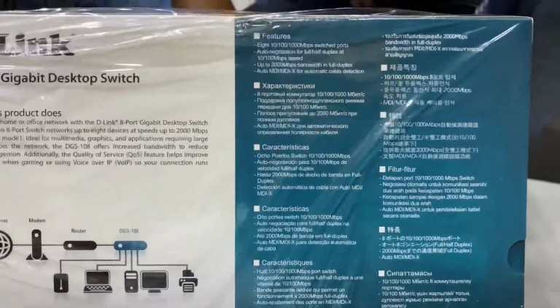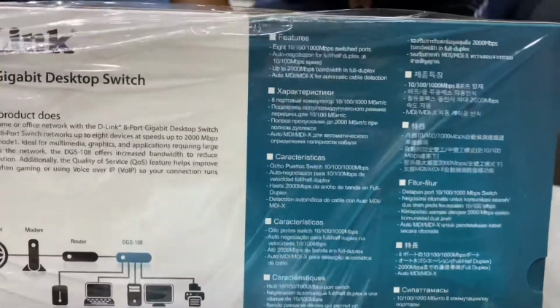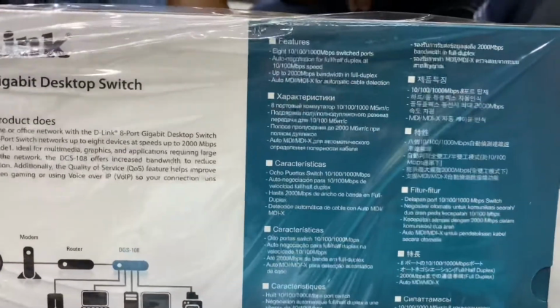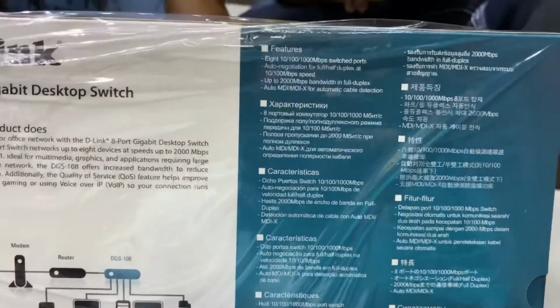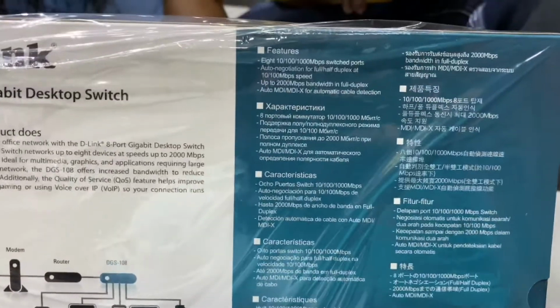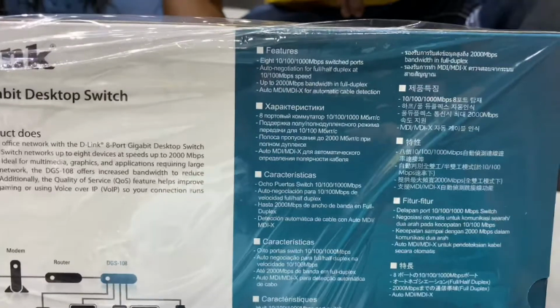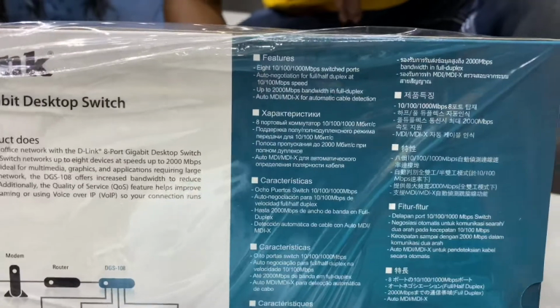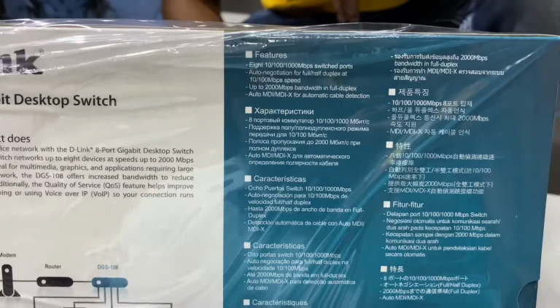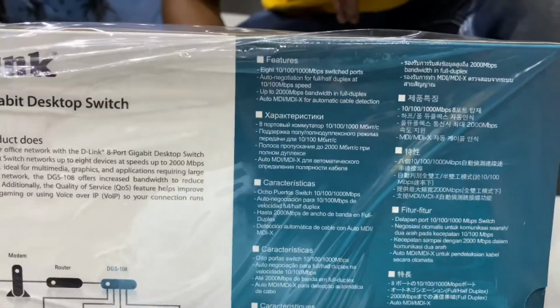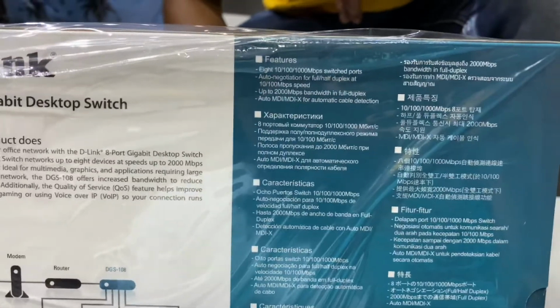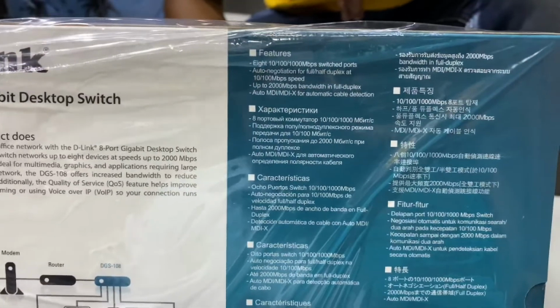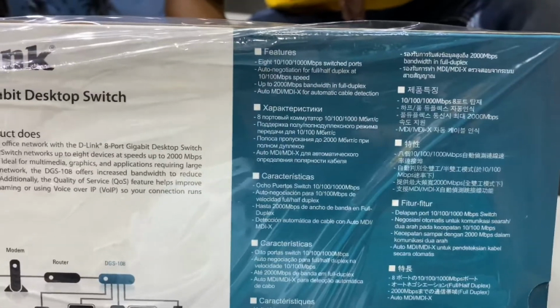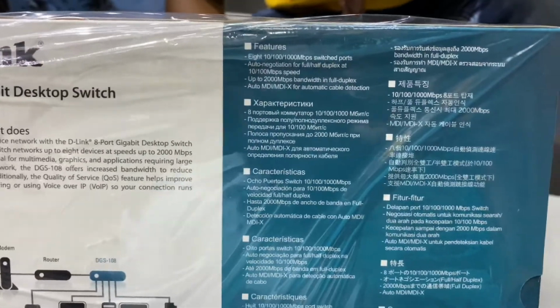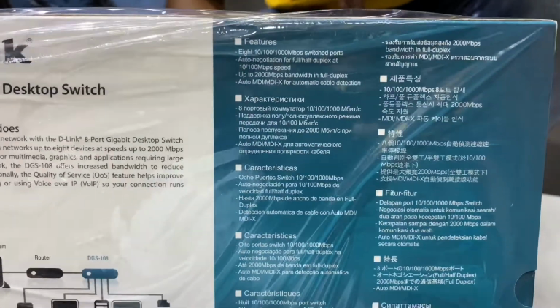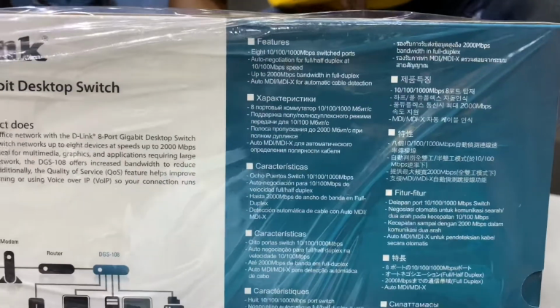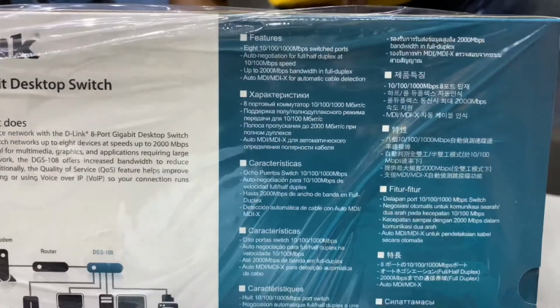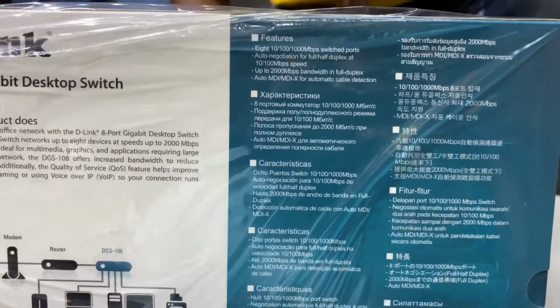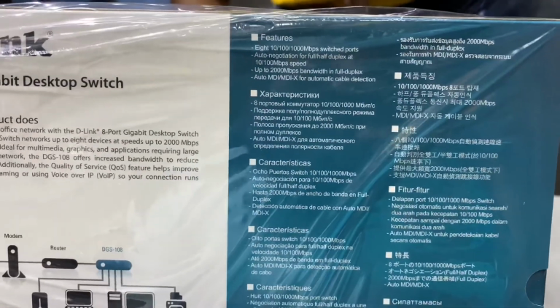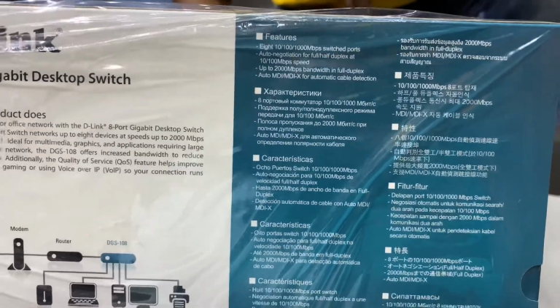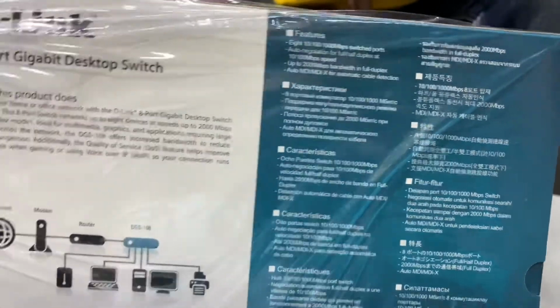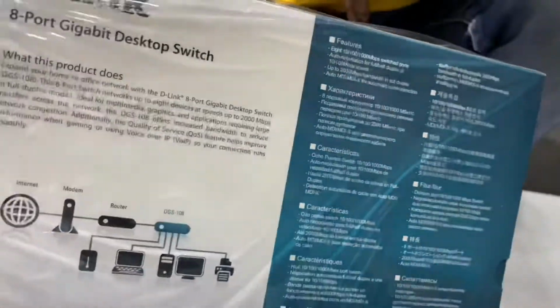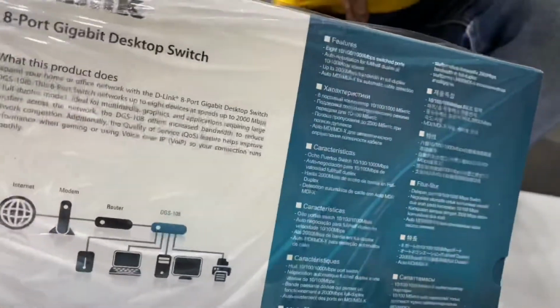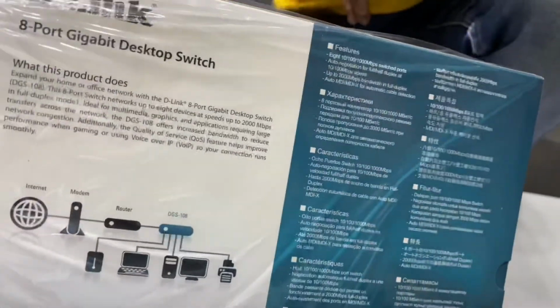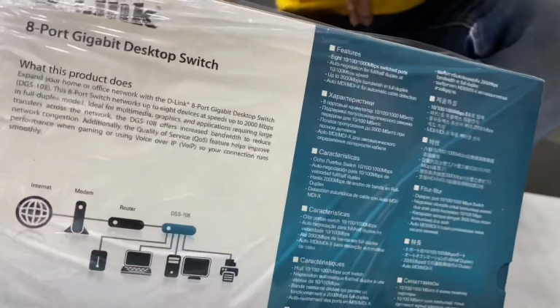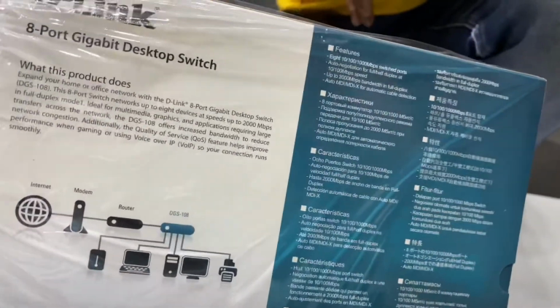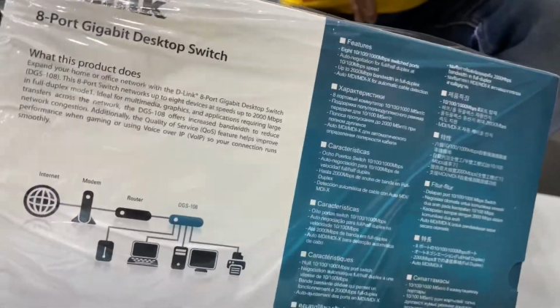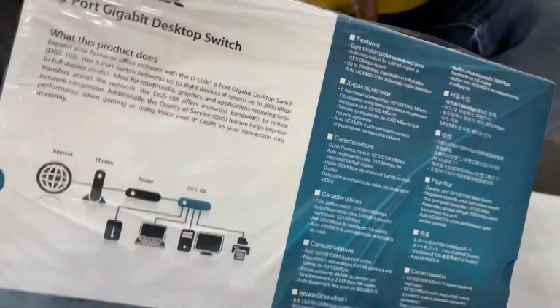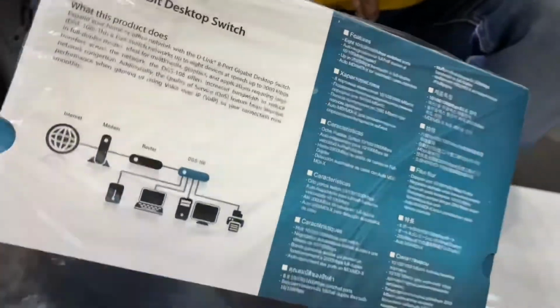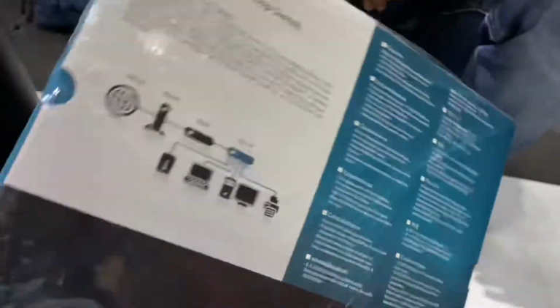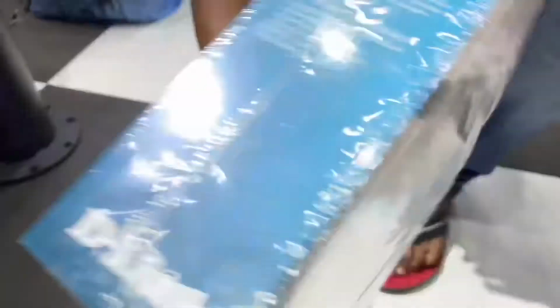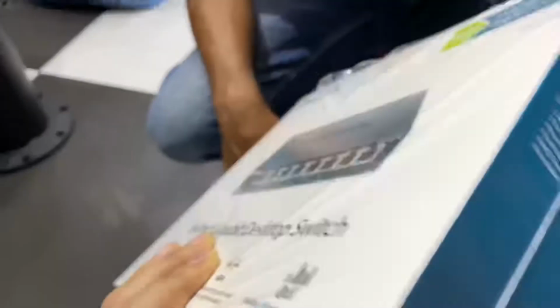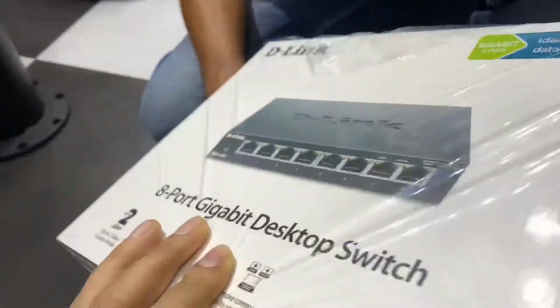There are a few features listed here you can go through. Let me open it and show you exactly how it looks inside.